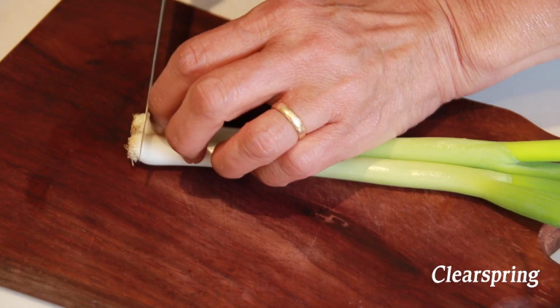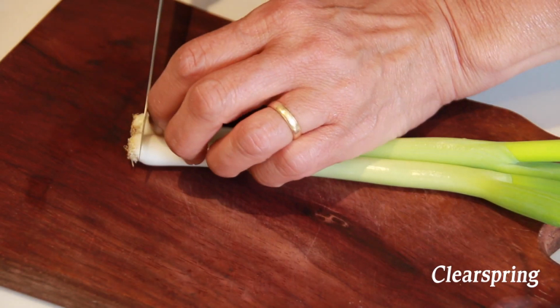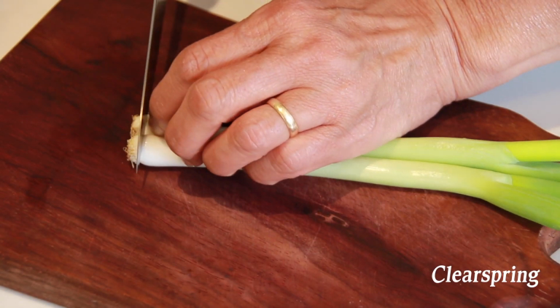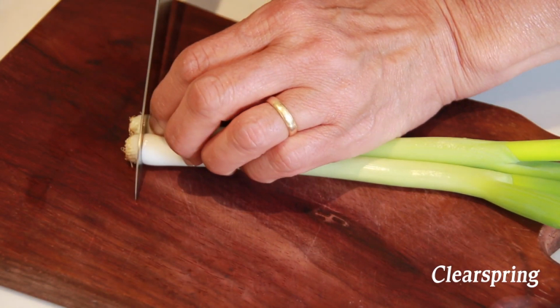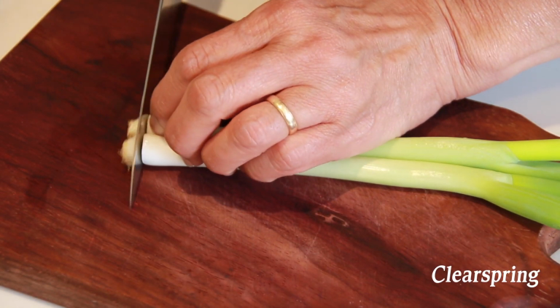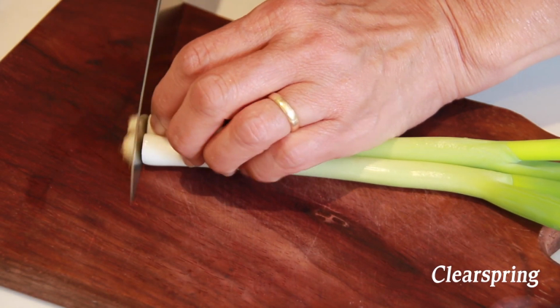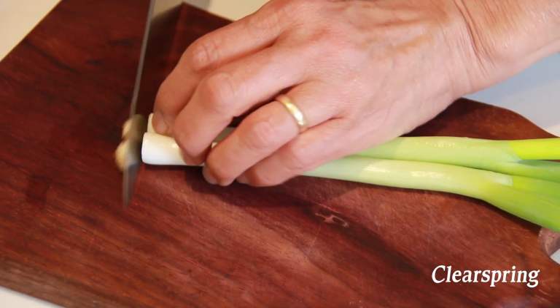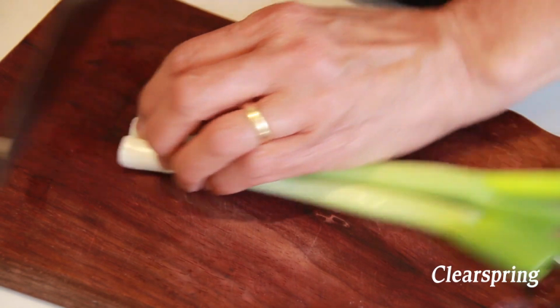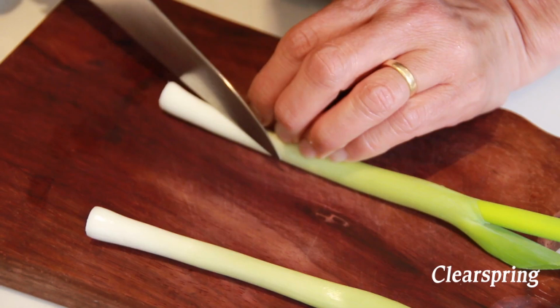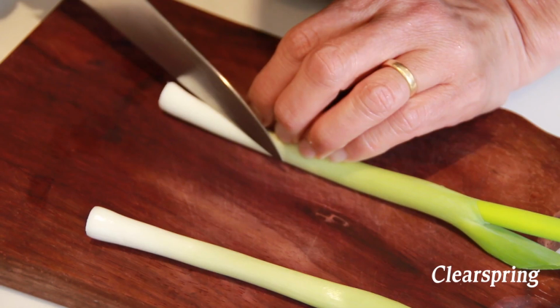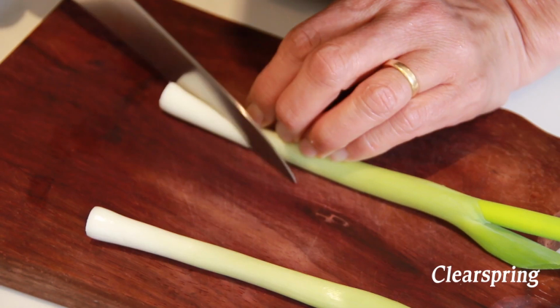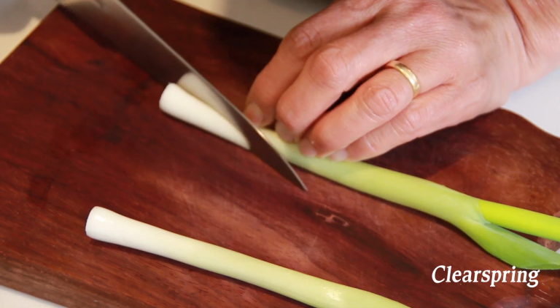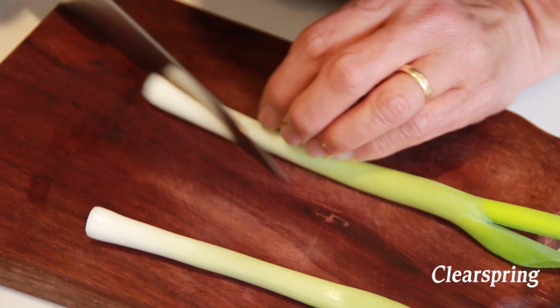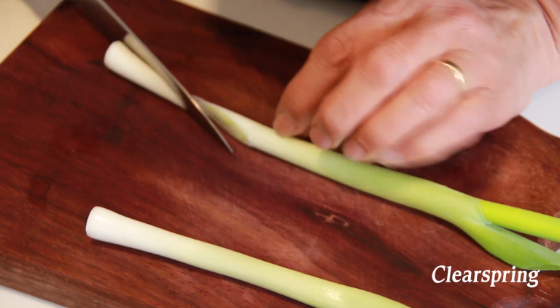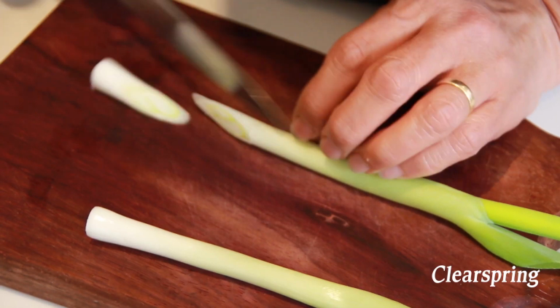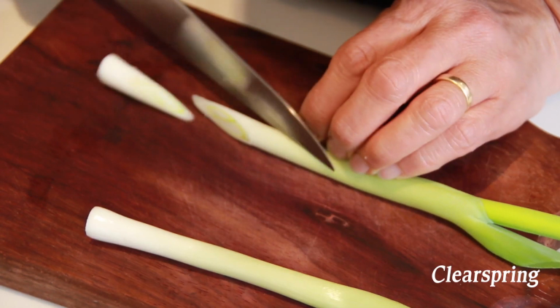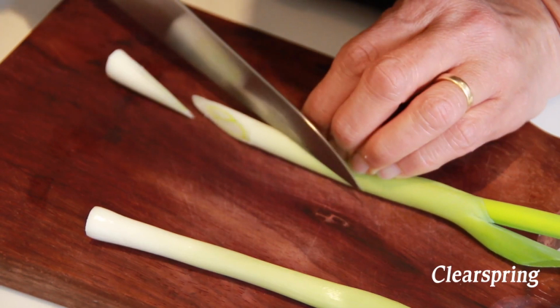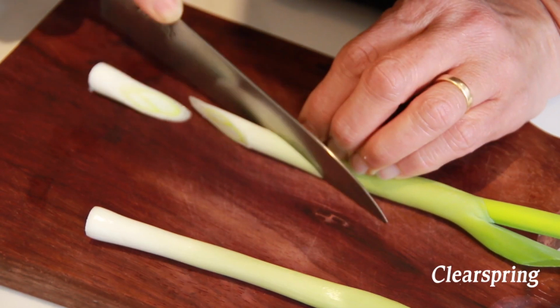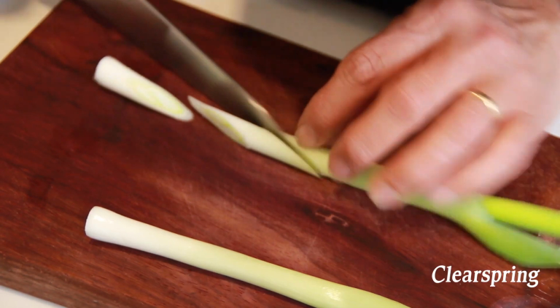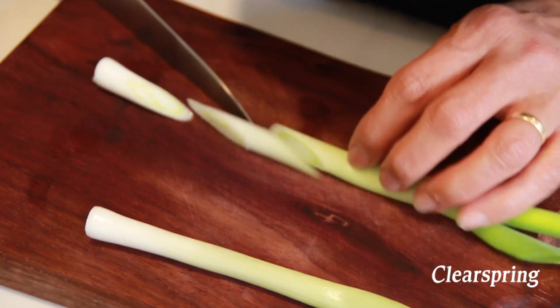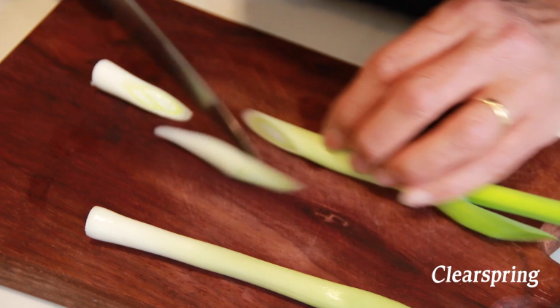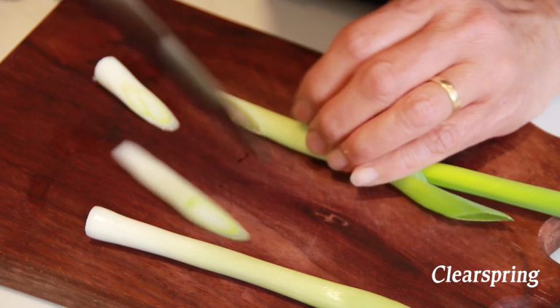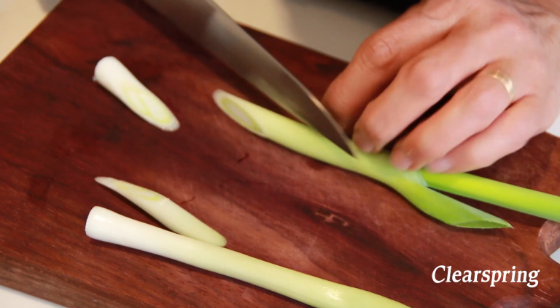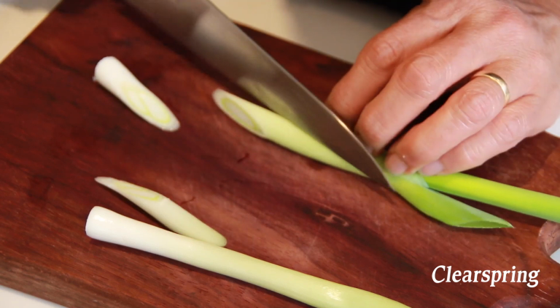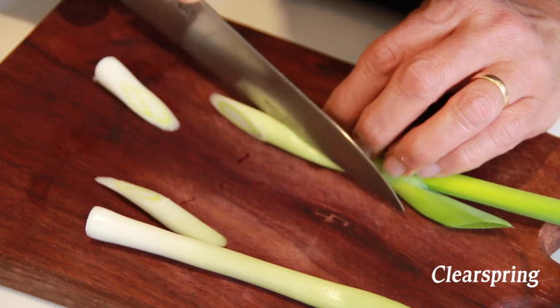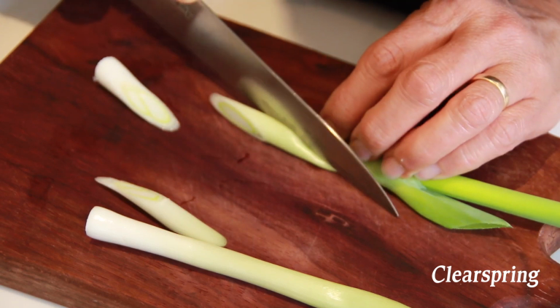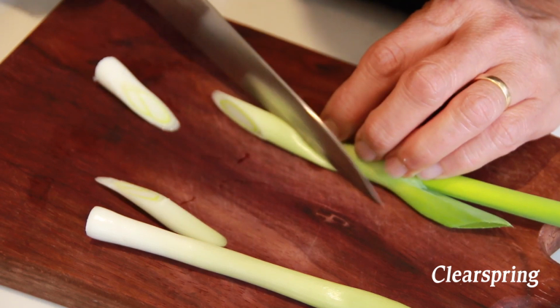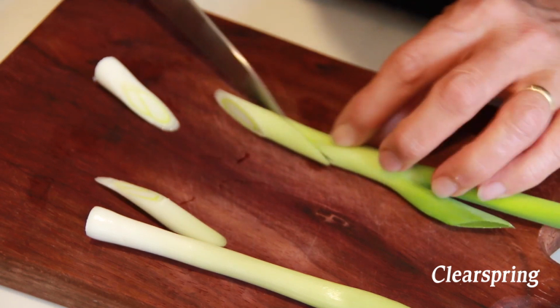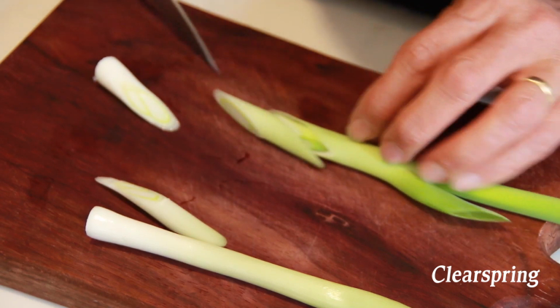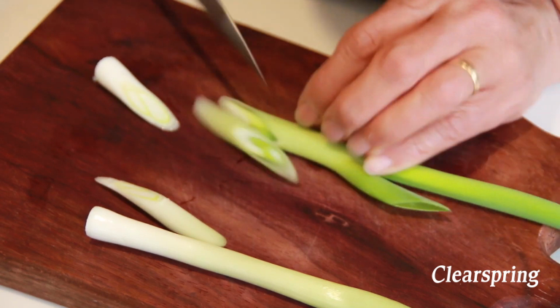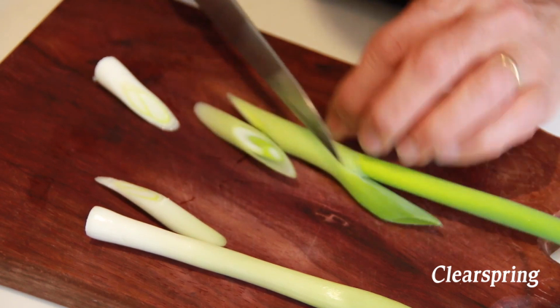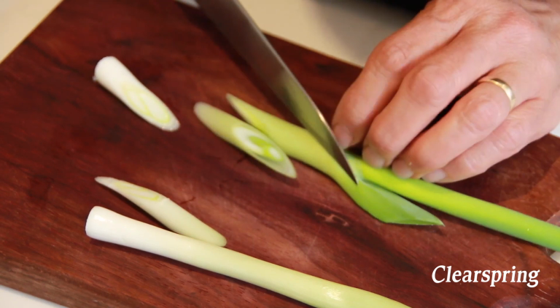Cut the root of the spring onion, then slice into large diagonal pieces.